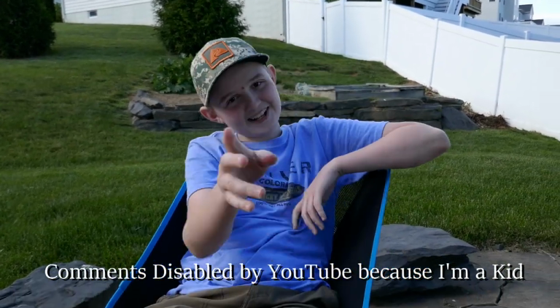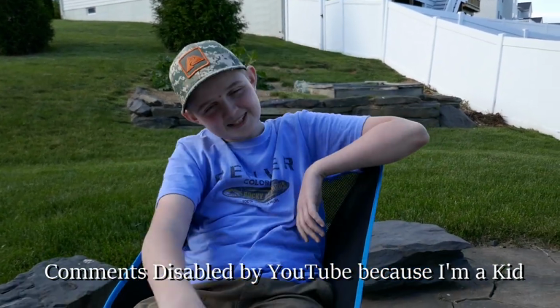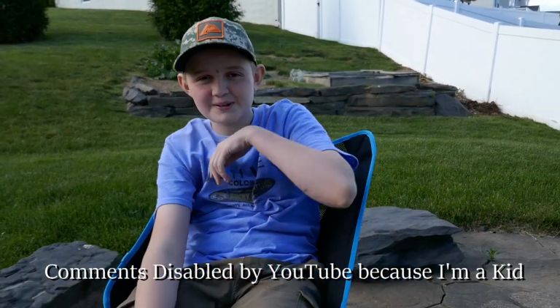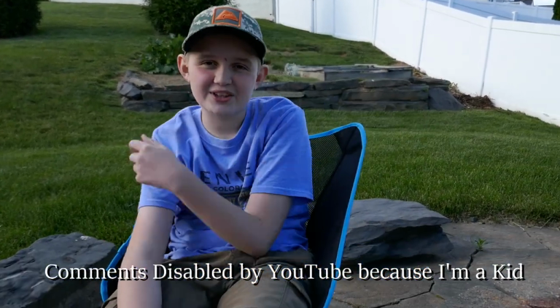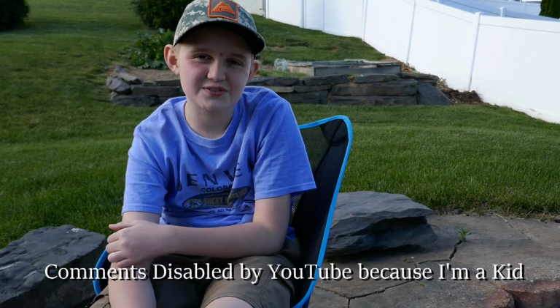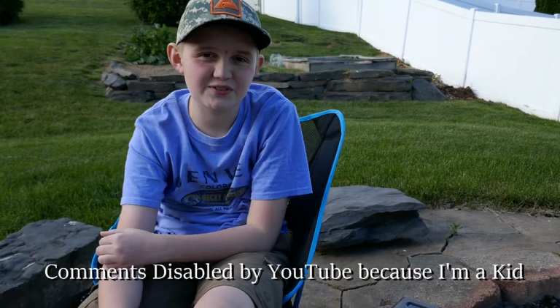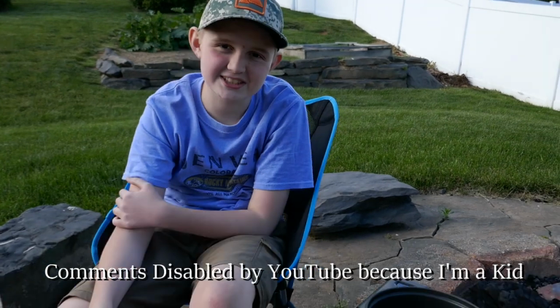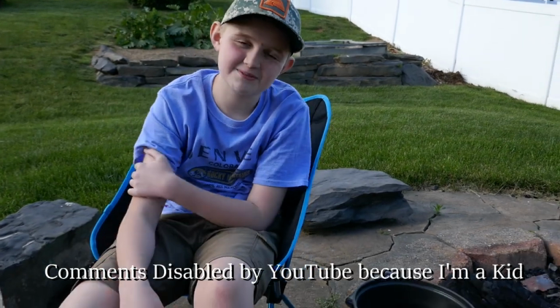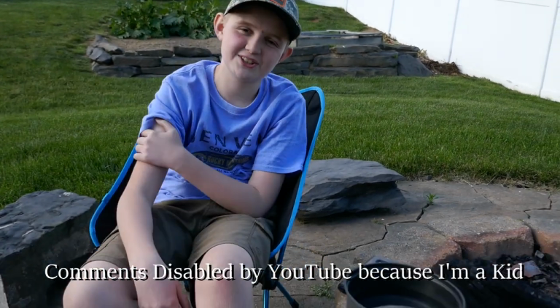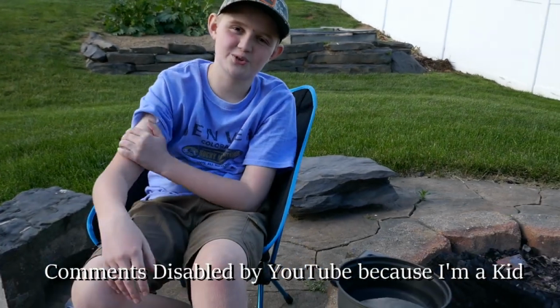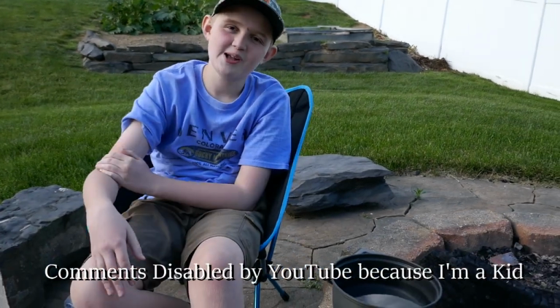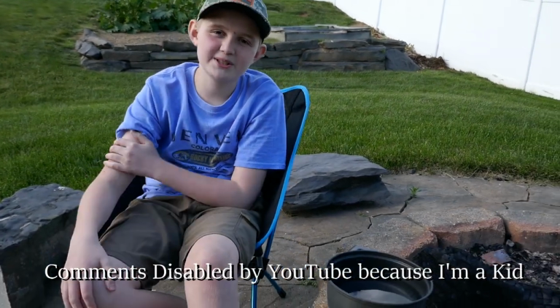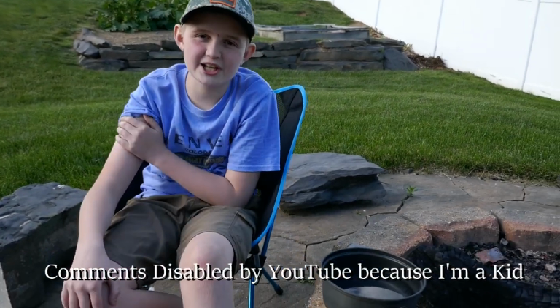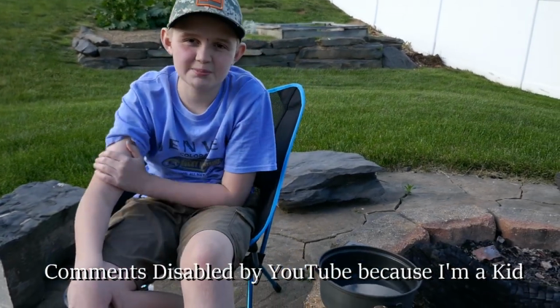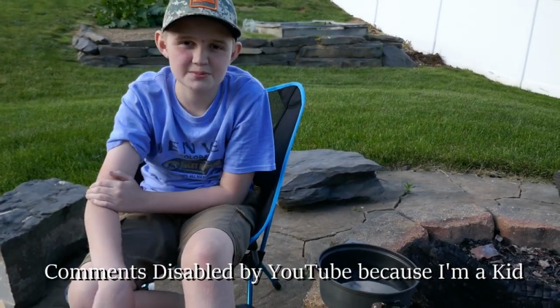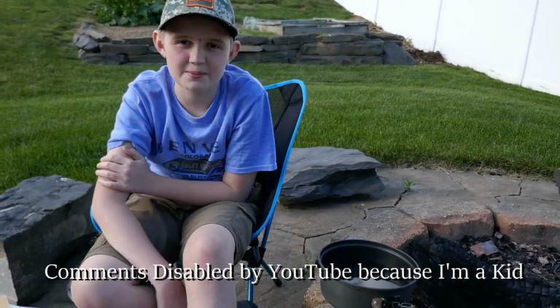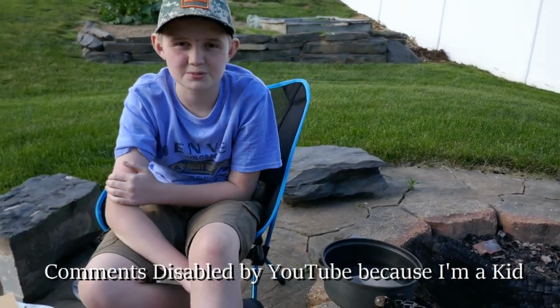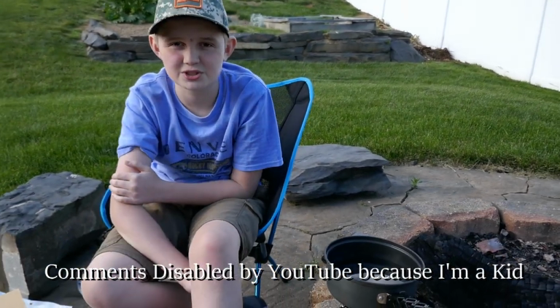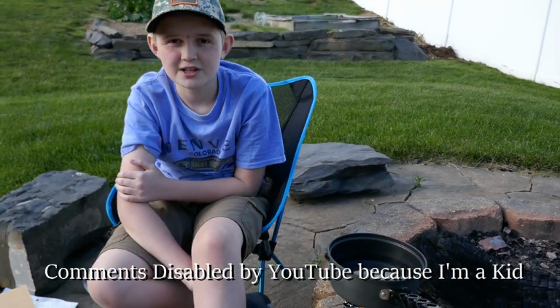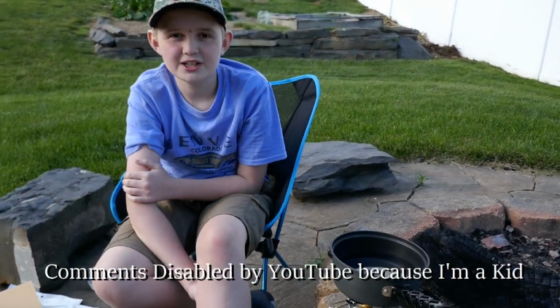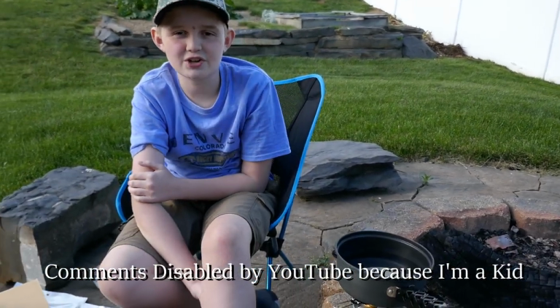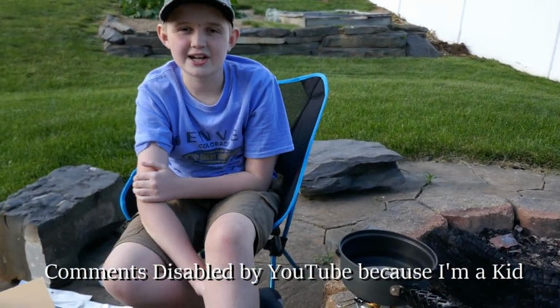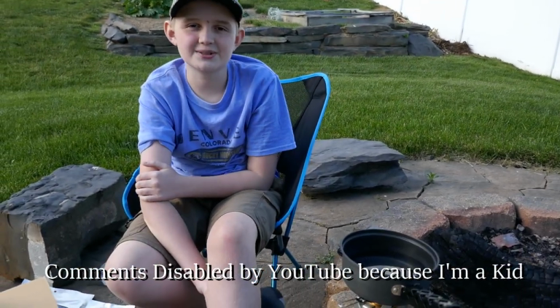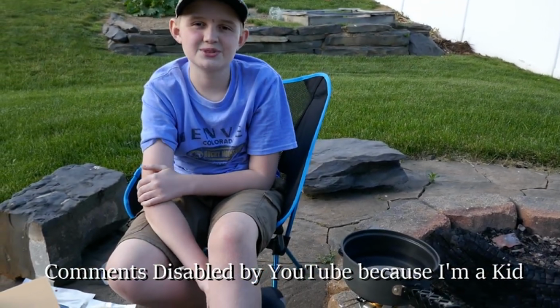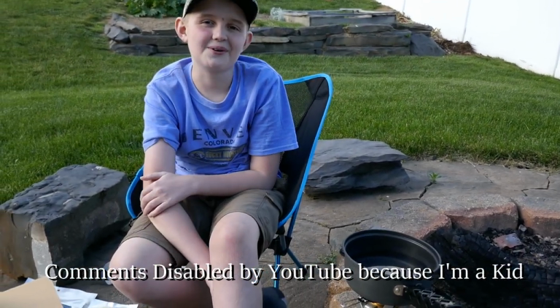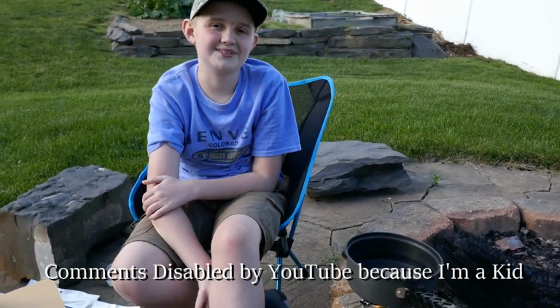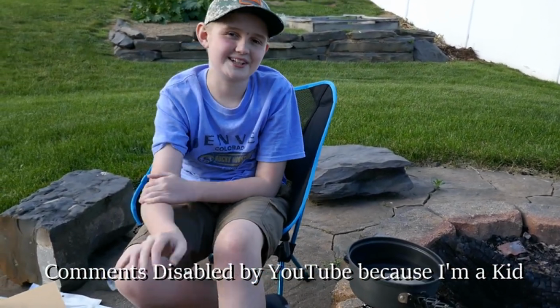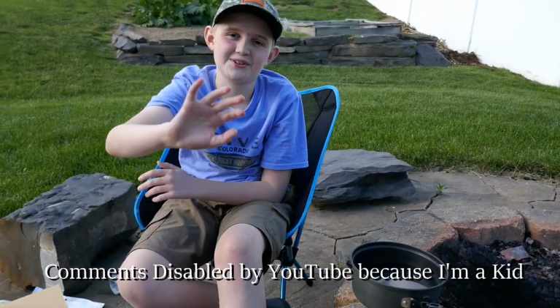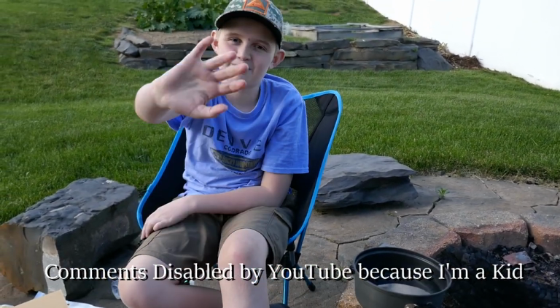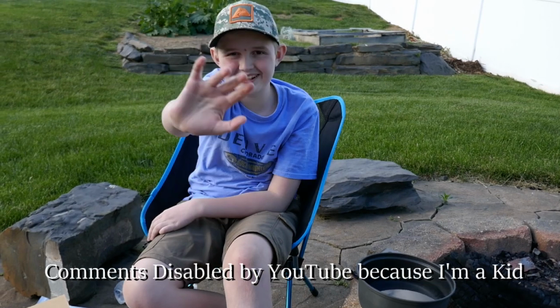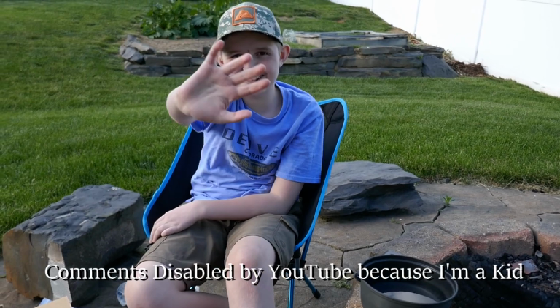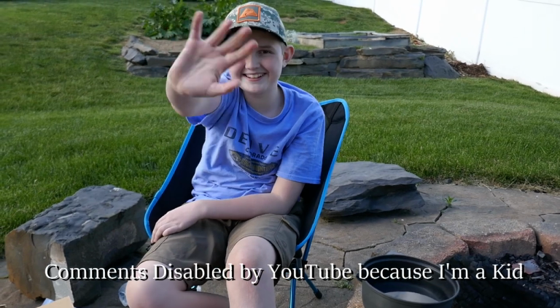So guys, that's it. I hope you guys did enjoy. Please like, please subscribe, and also please share. And guys, I'm going to see you all in the next video. Bye!